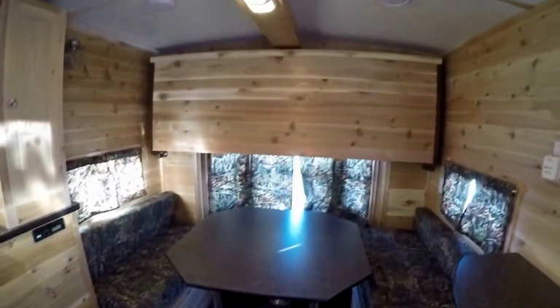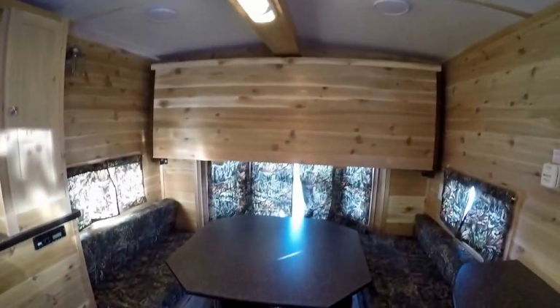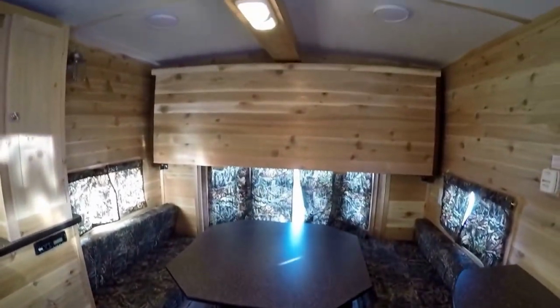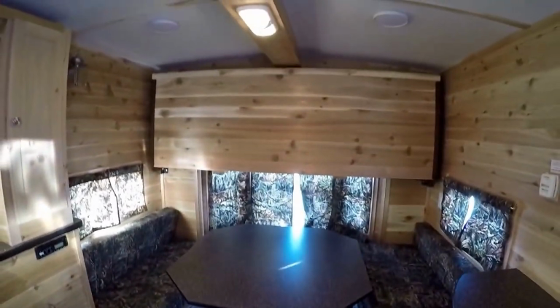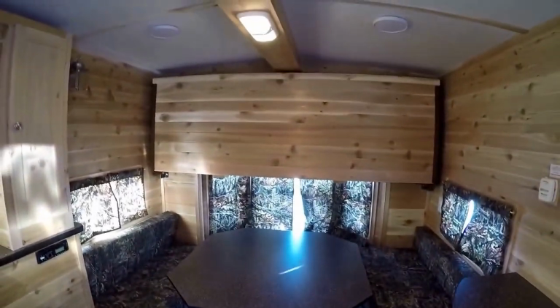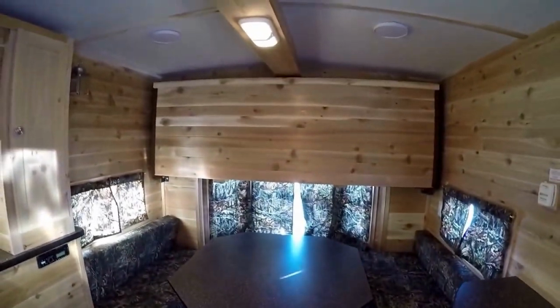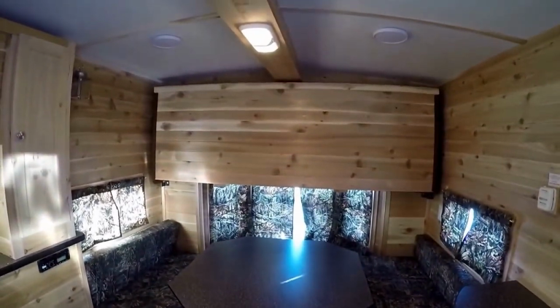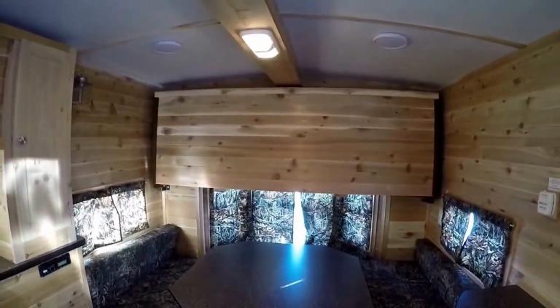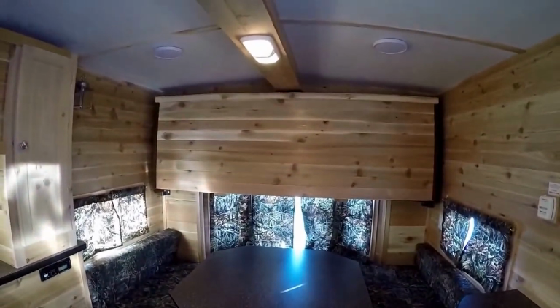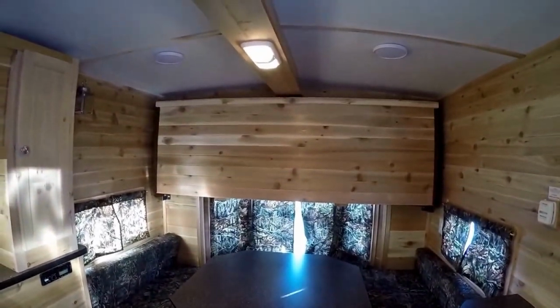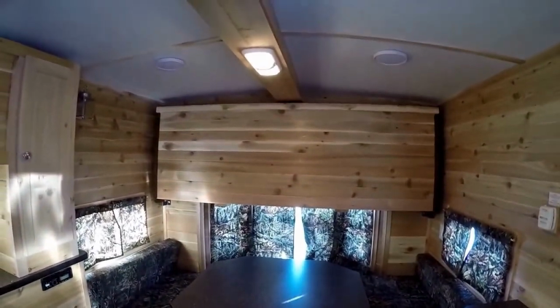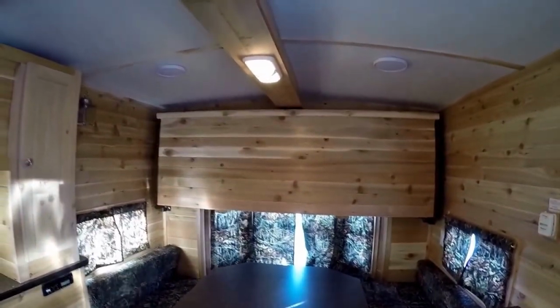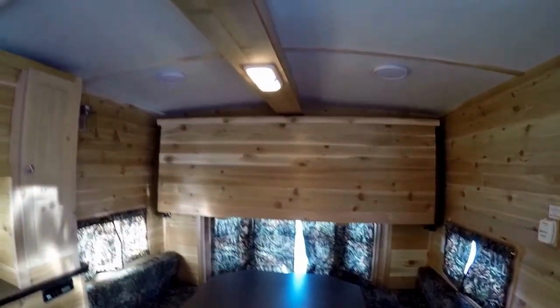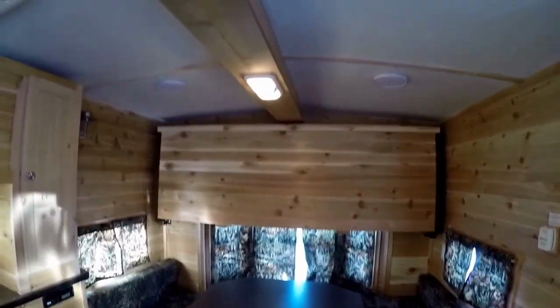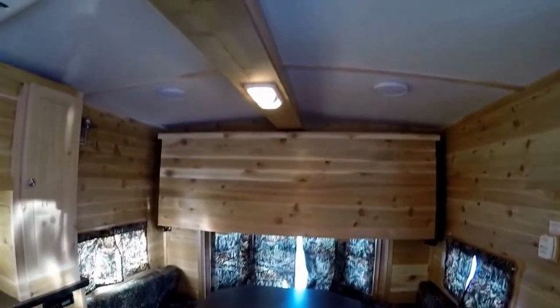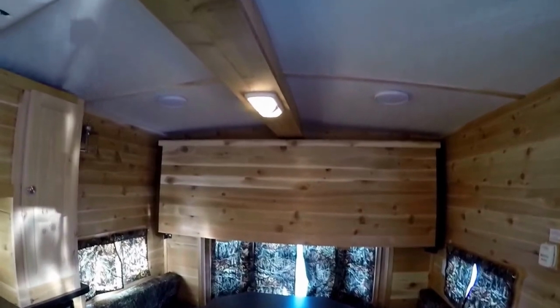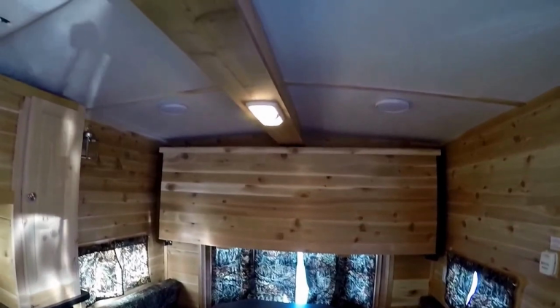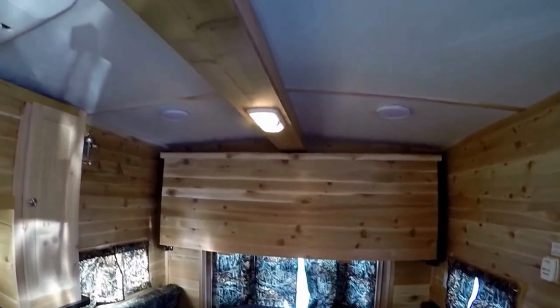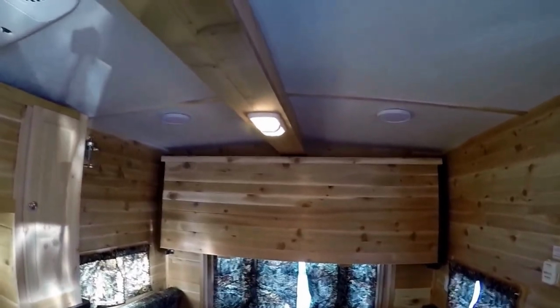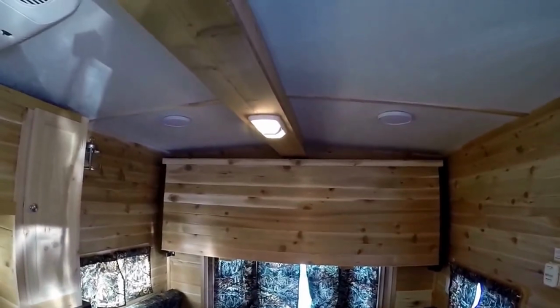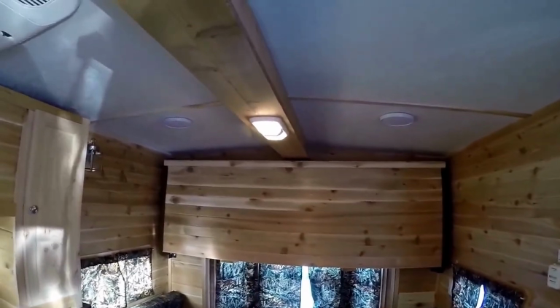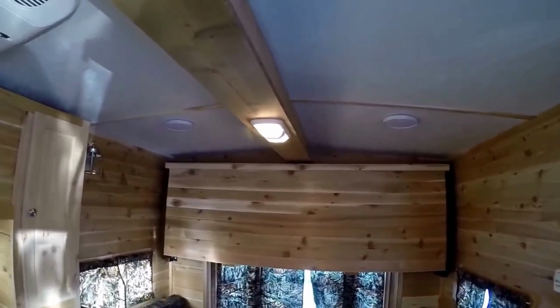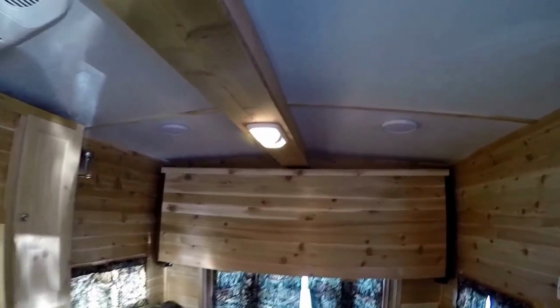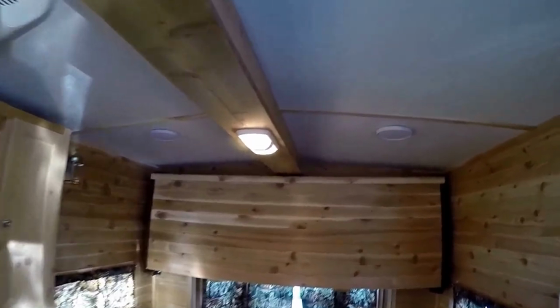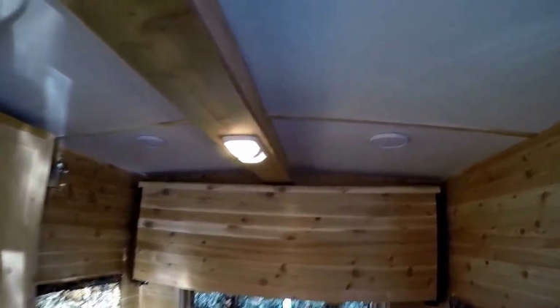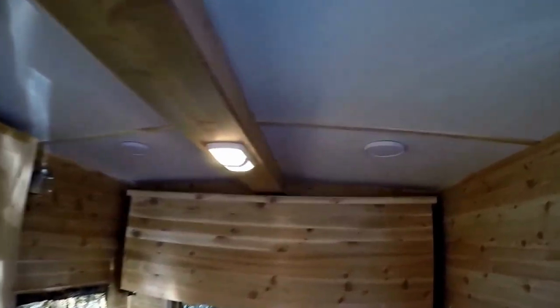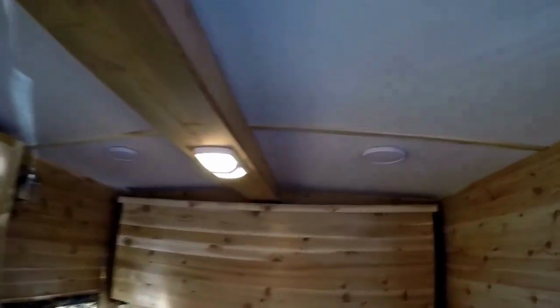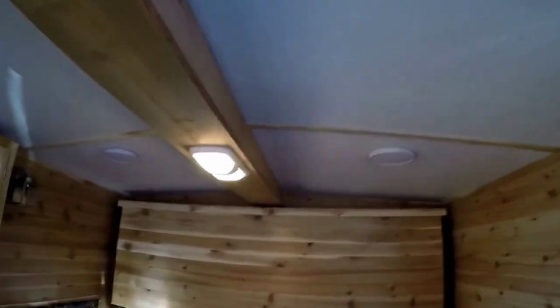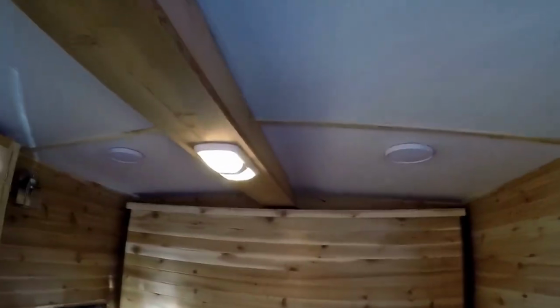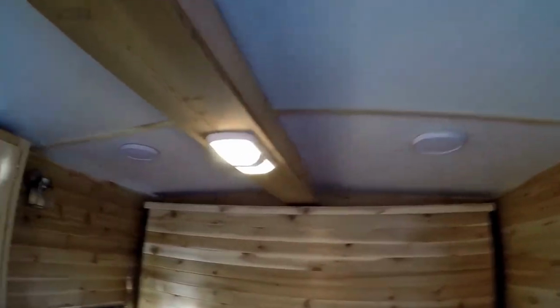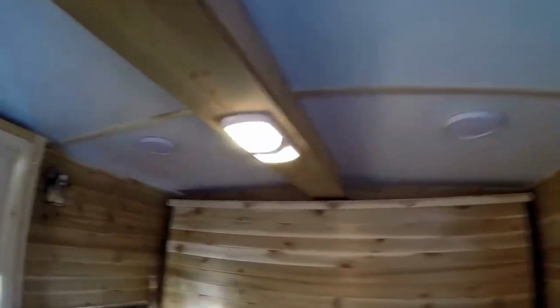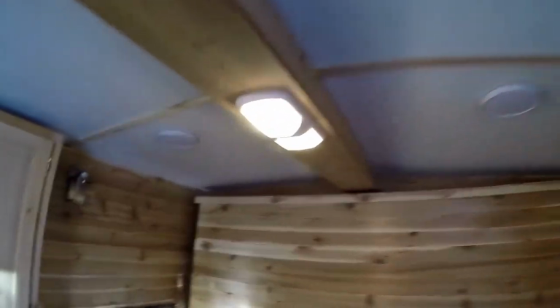Got the big double dinette that goes into a nice big bed for a couple. Nice long bunk above it. Cathedral ceiling. Speakers on the ceiling.